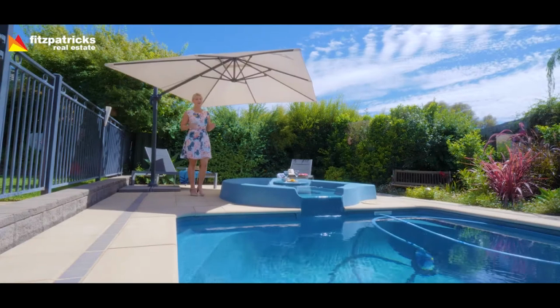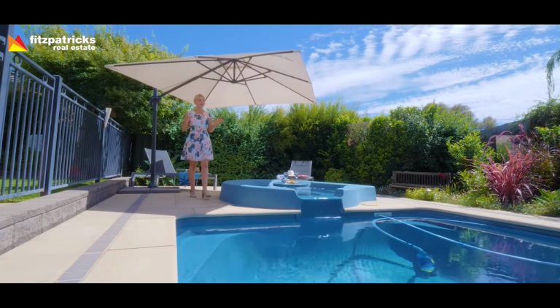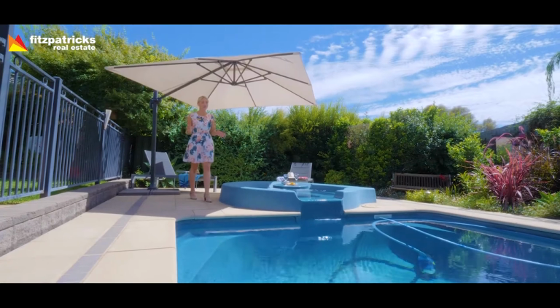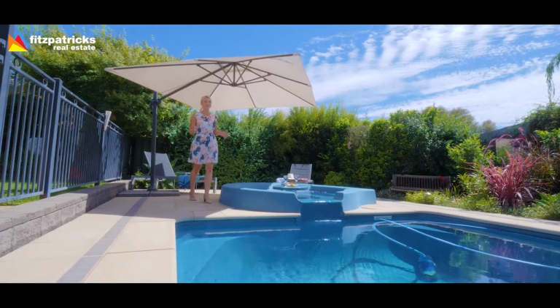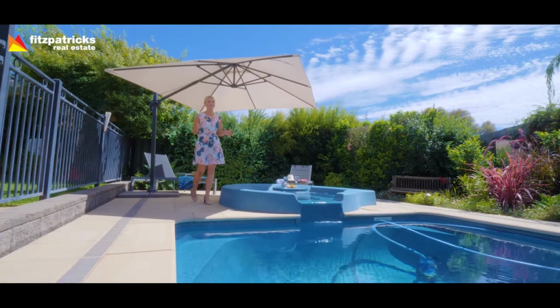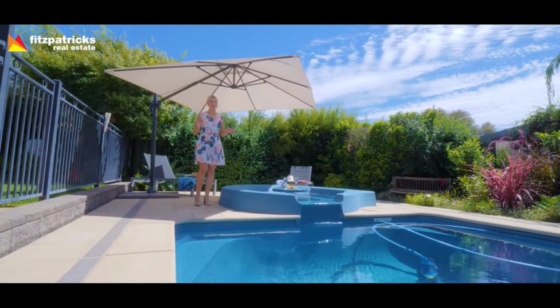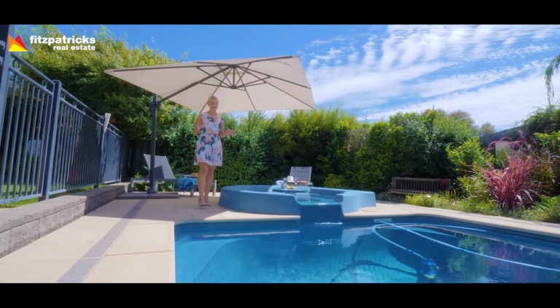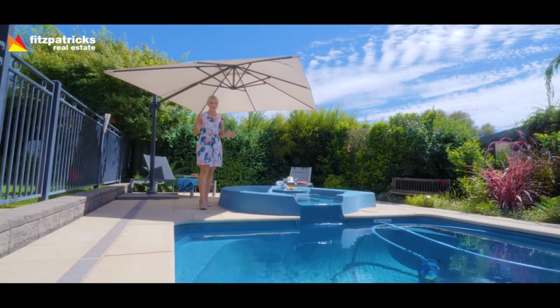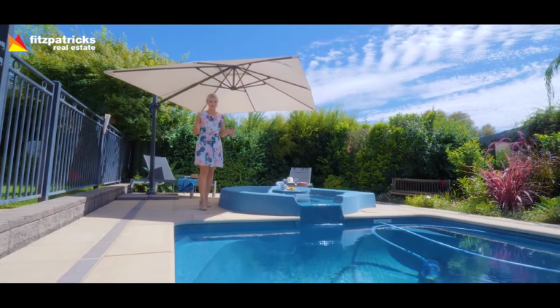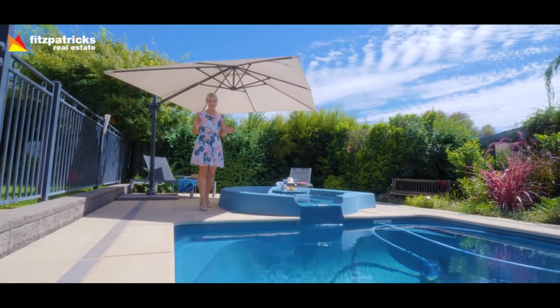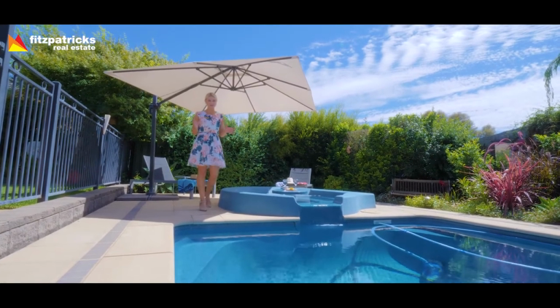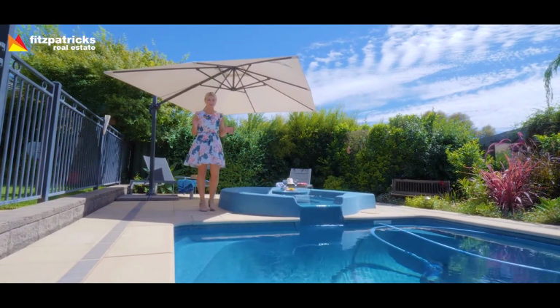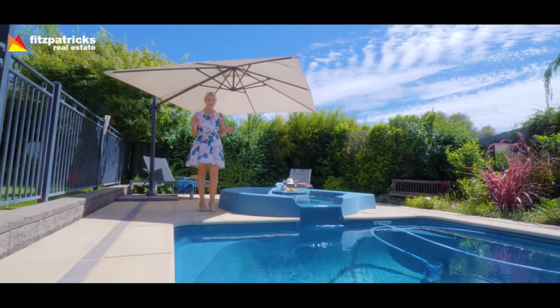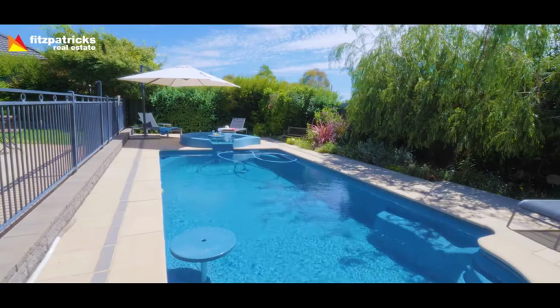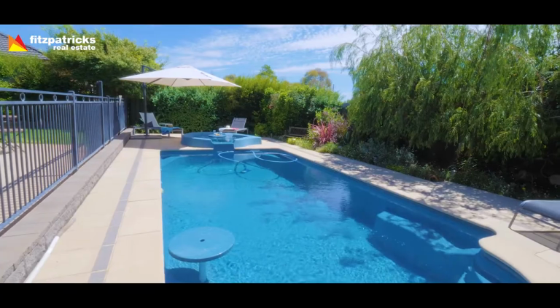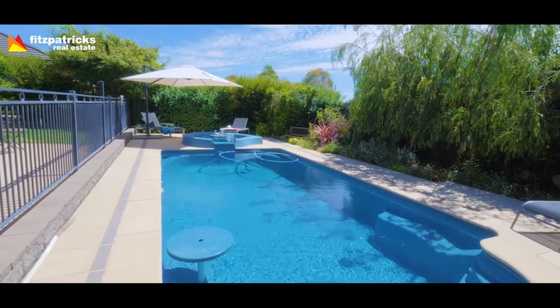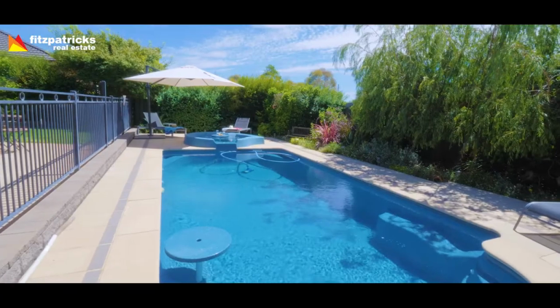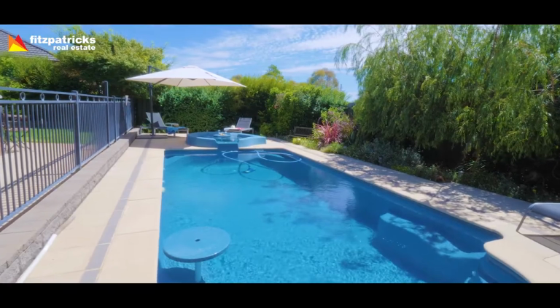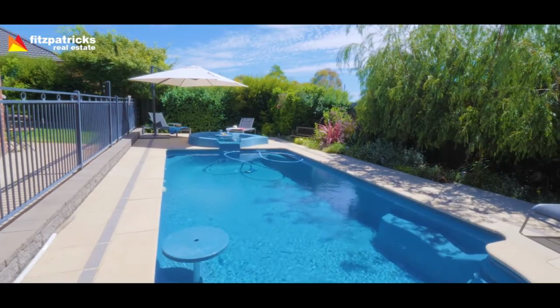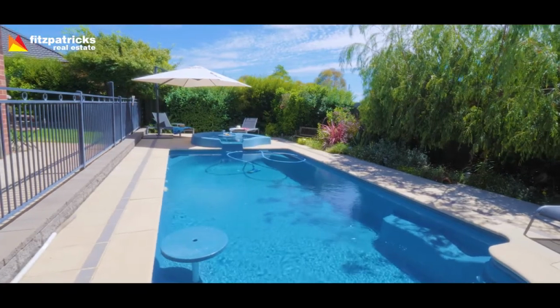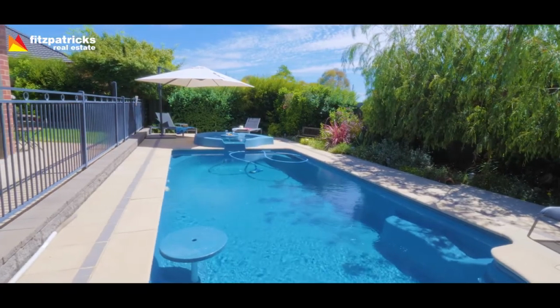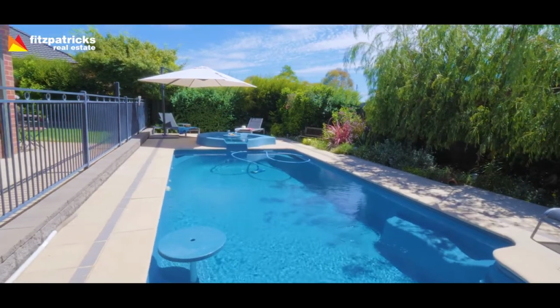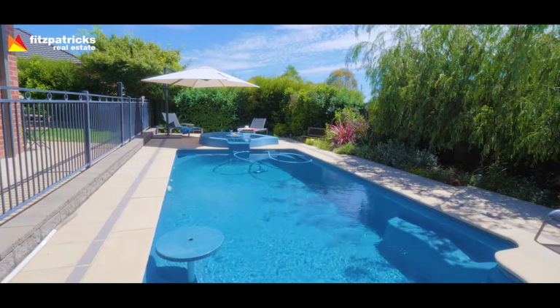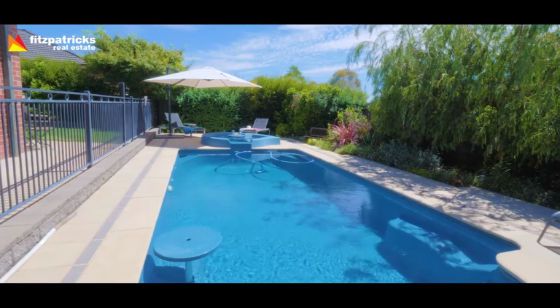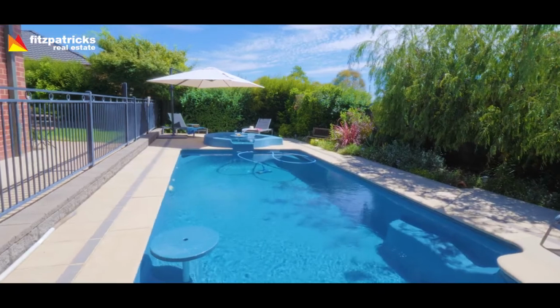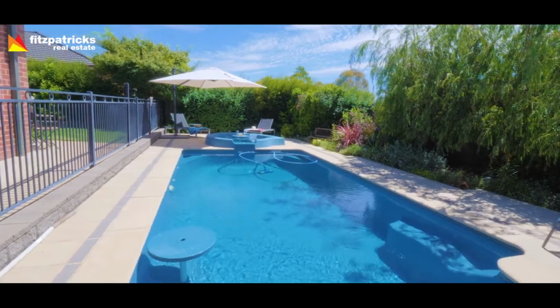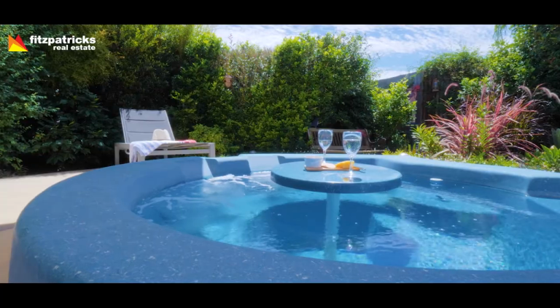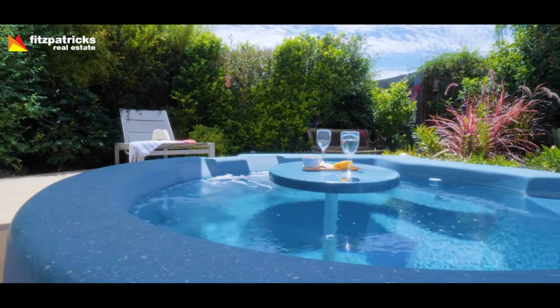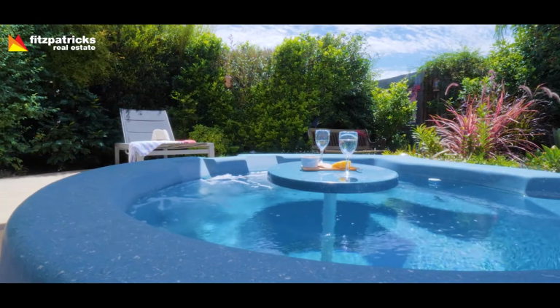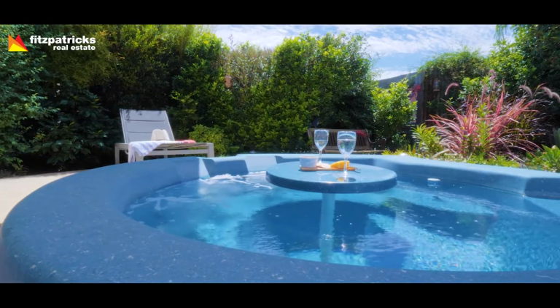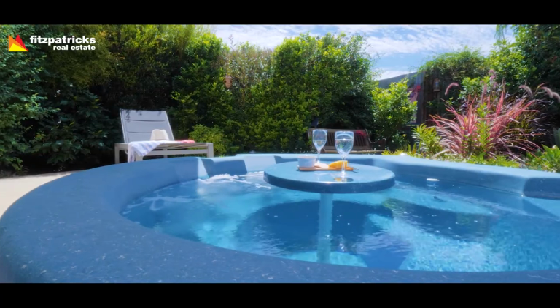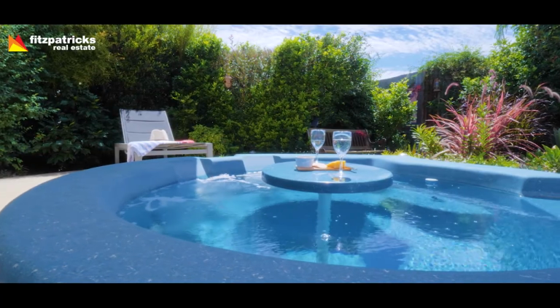You're going to be a favourite amongst your family and friends. Would you check out this swimming pool, complete with your very own spa.